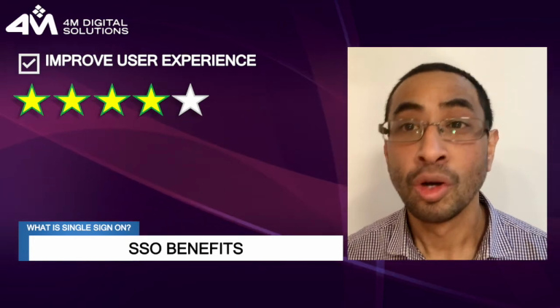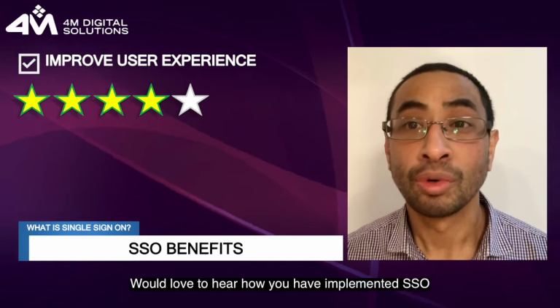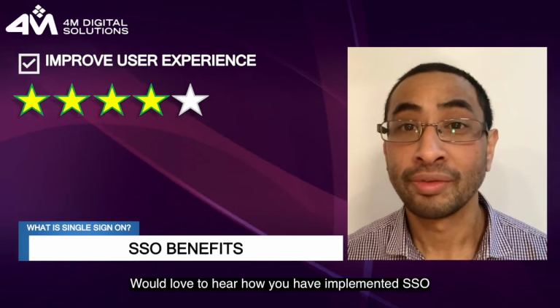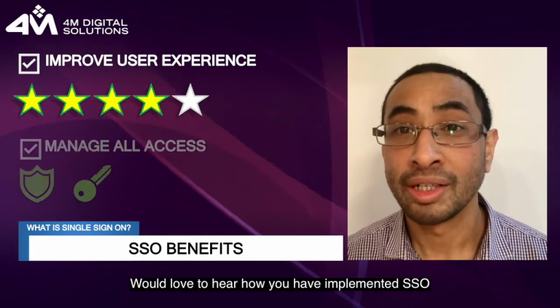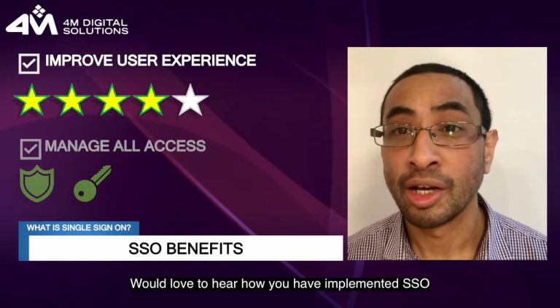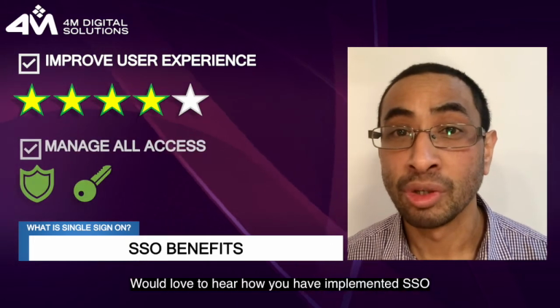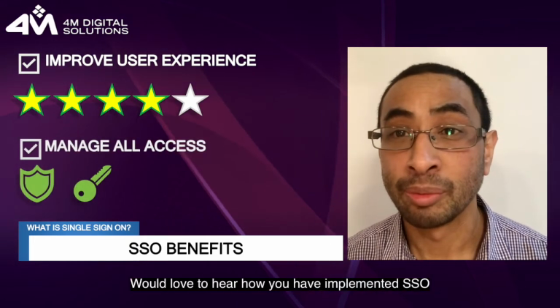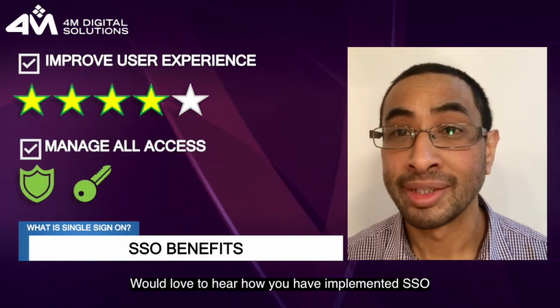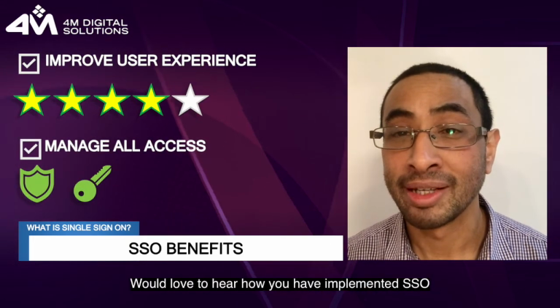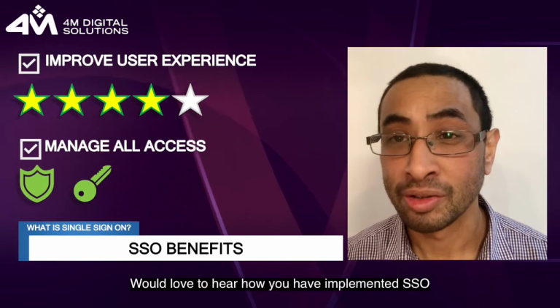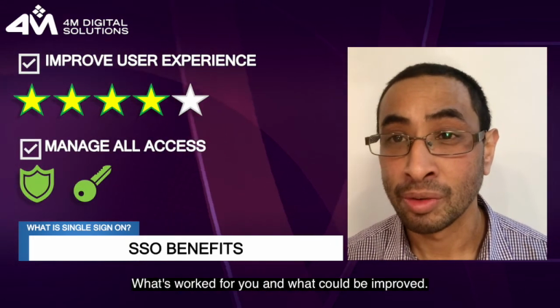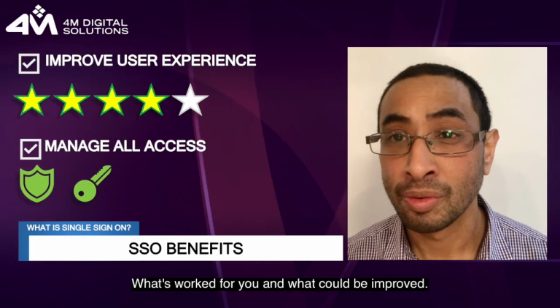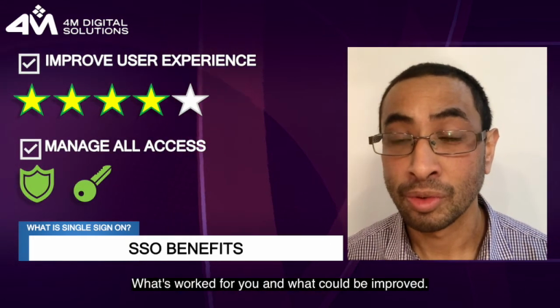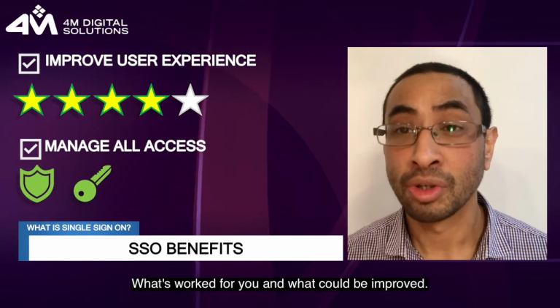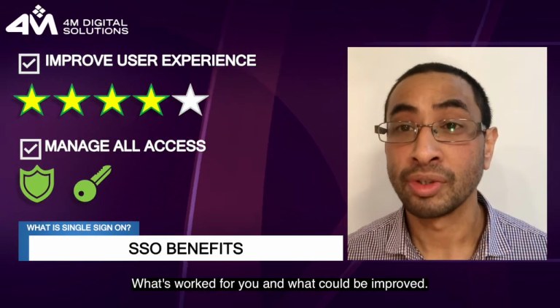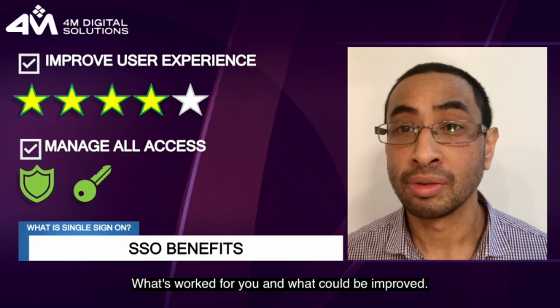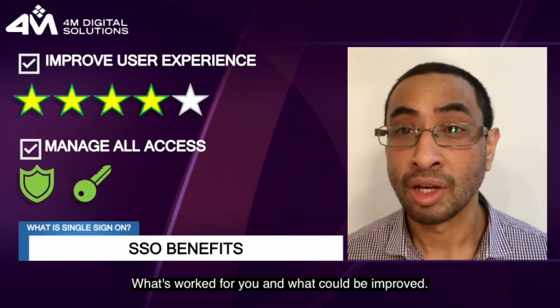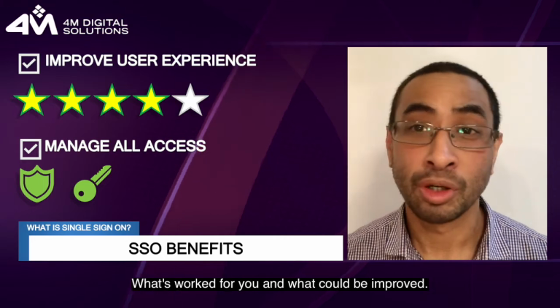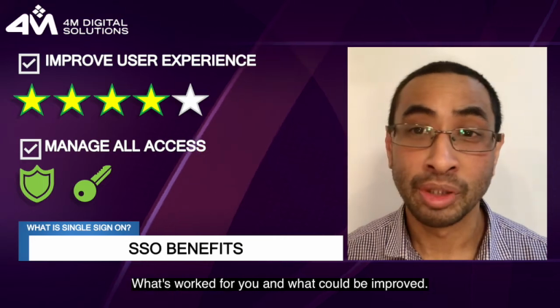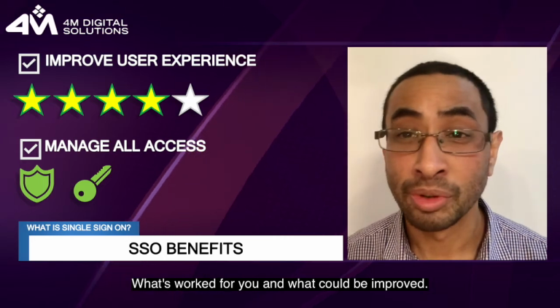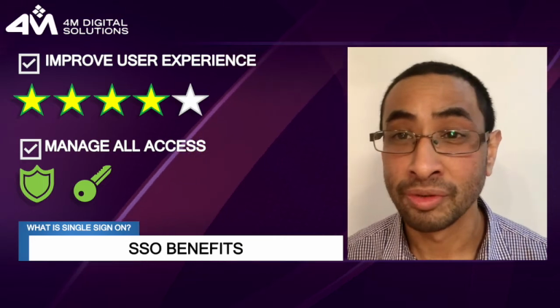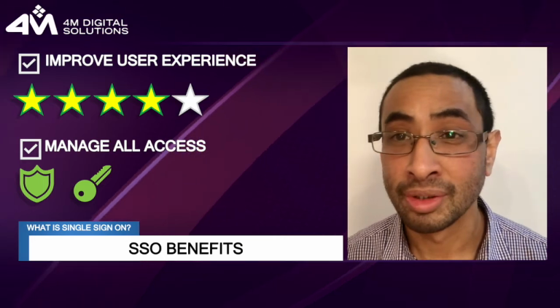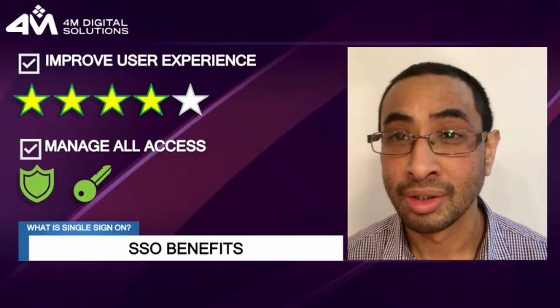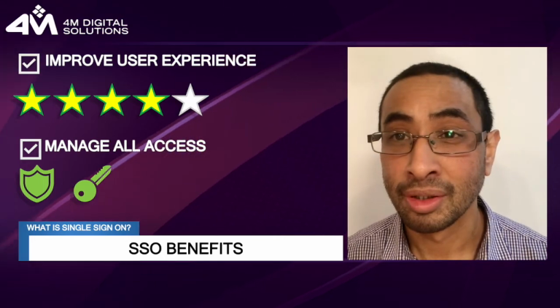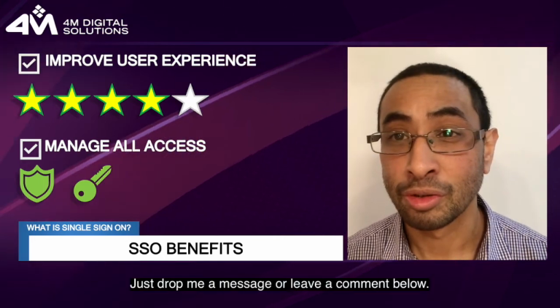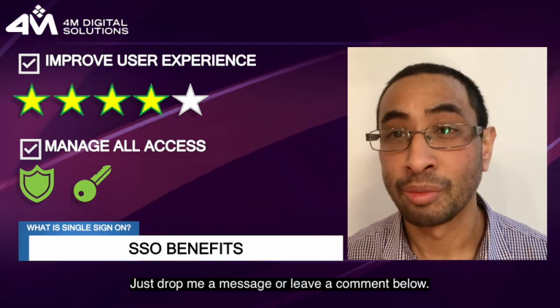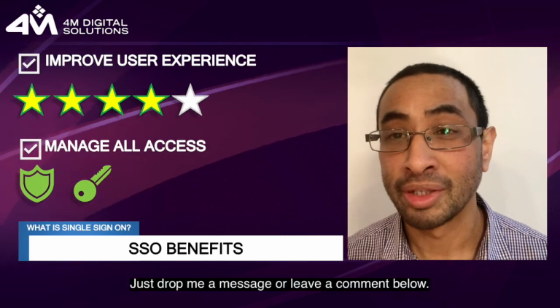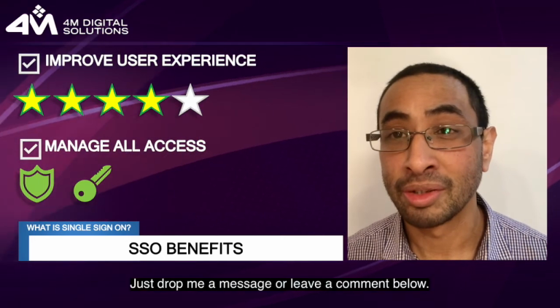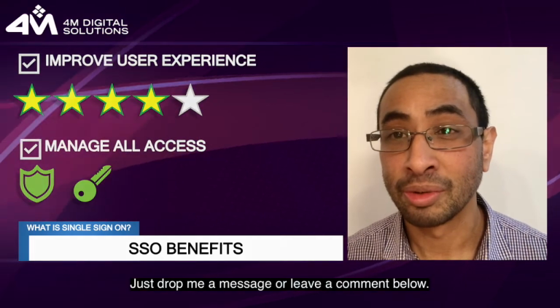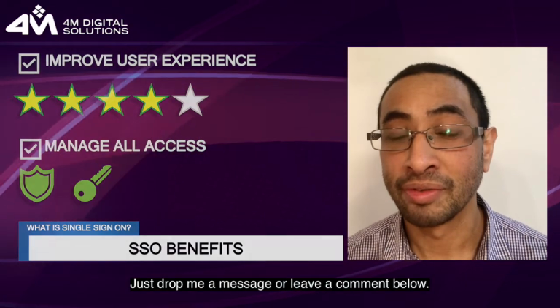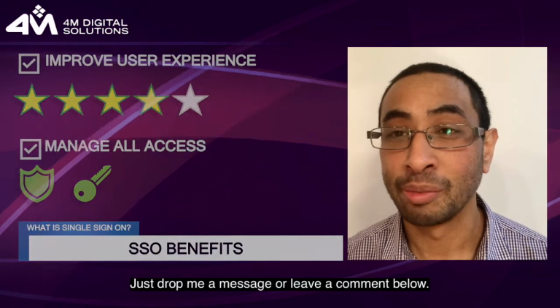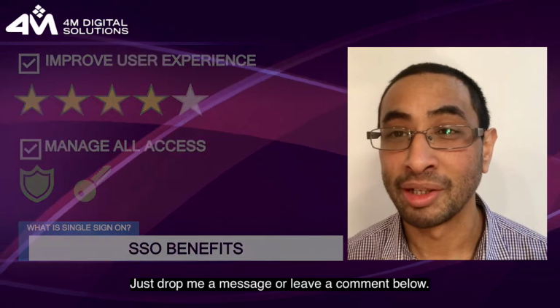Would love to hear how you have implemented SSO, what's worked for you and what can be improved. Just drop me a message or leave a comment below.